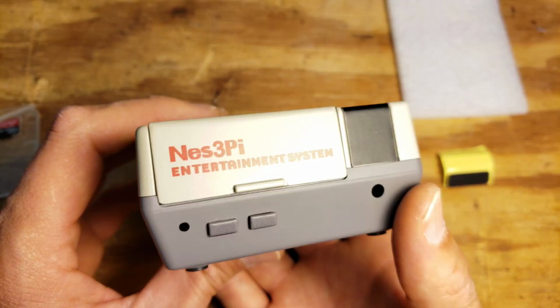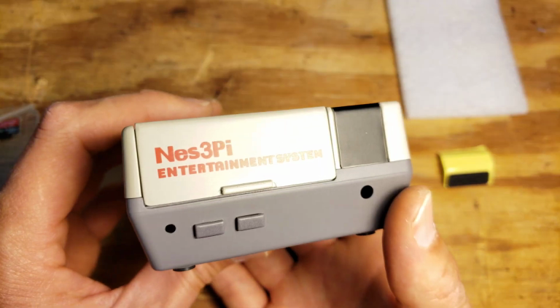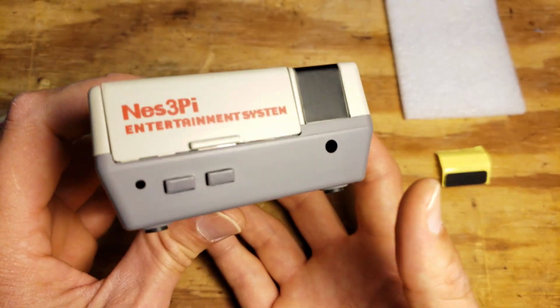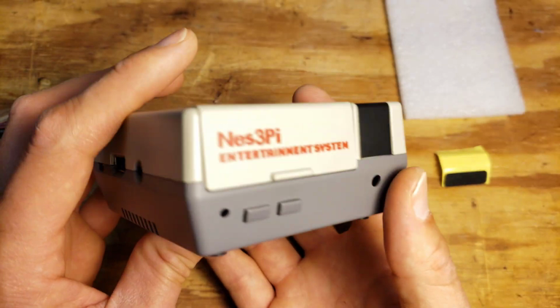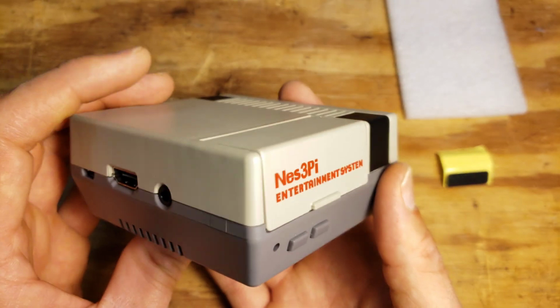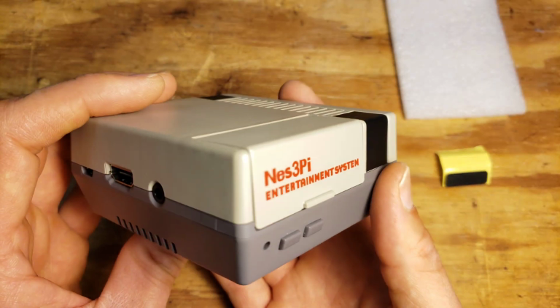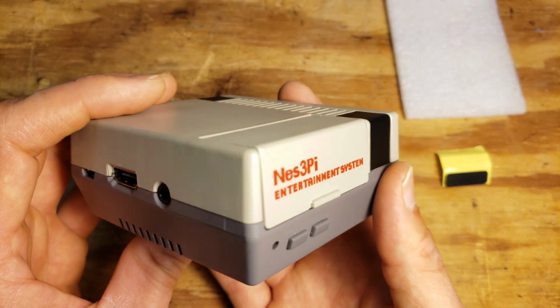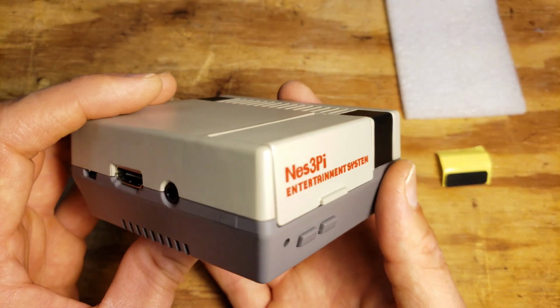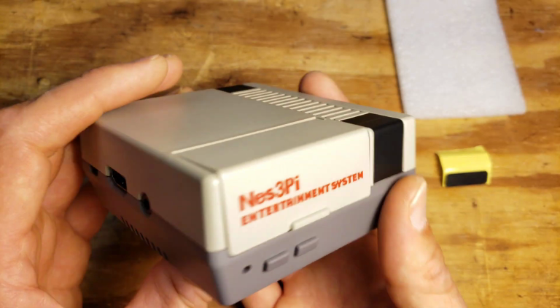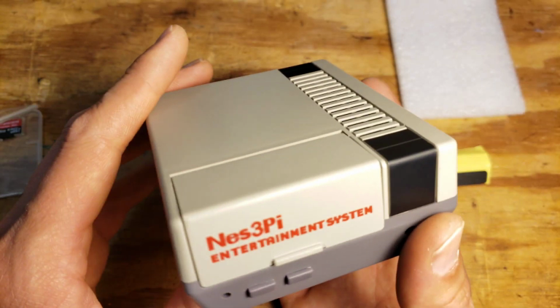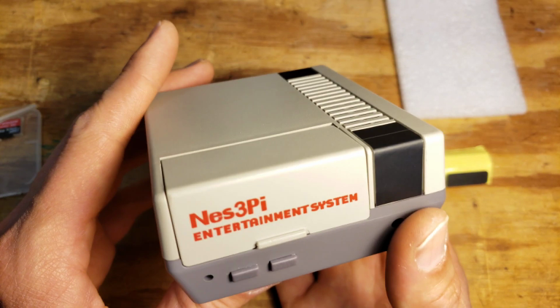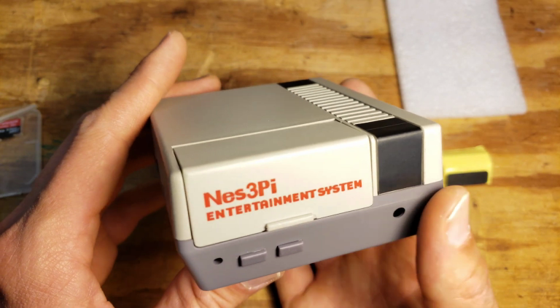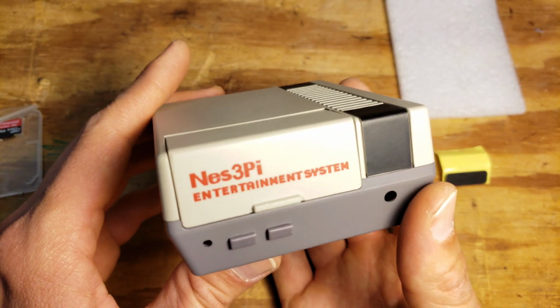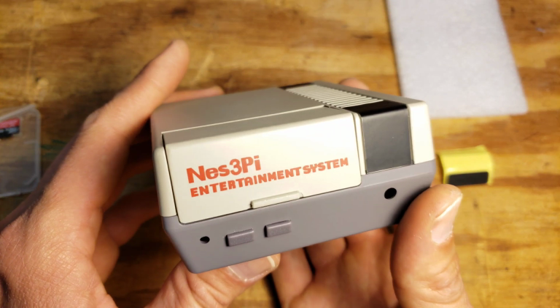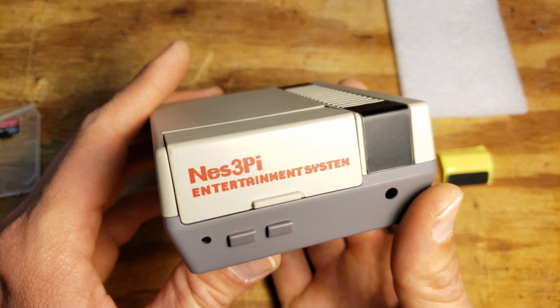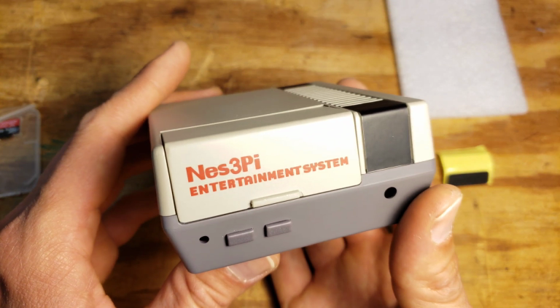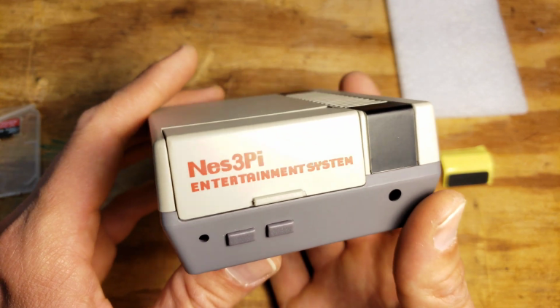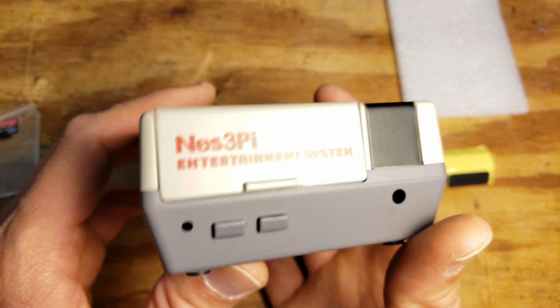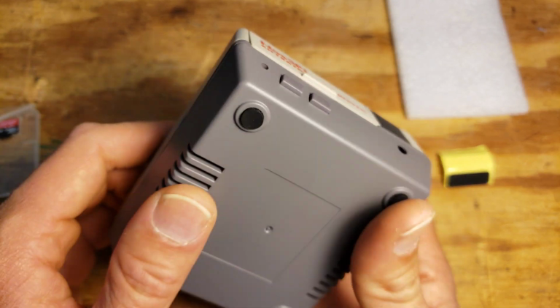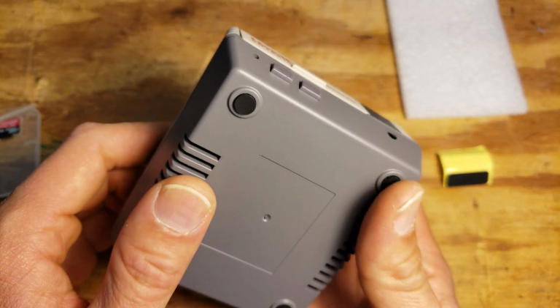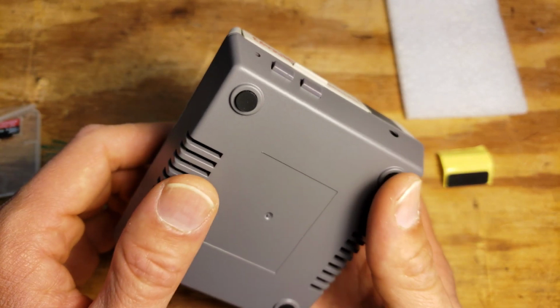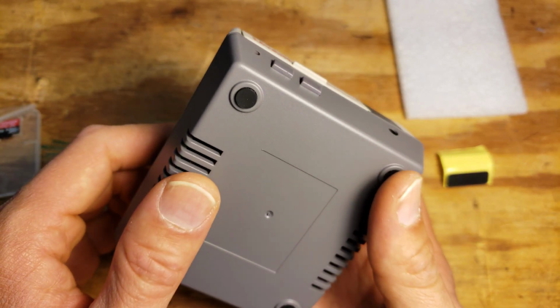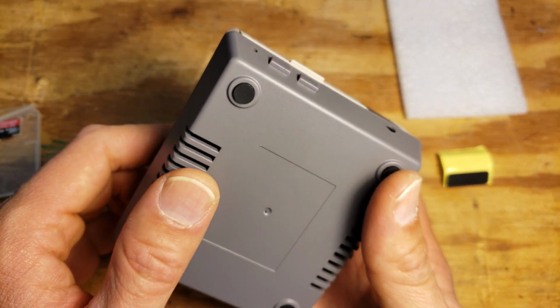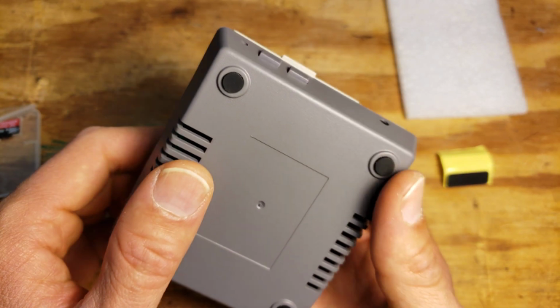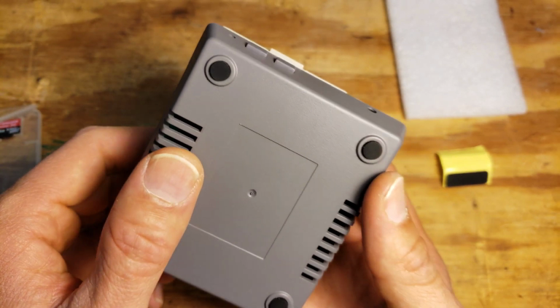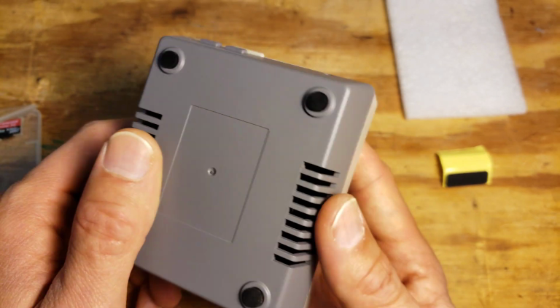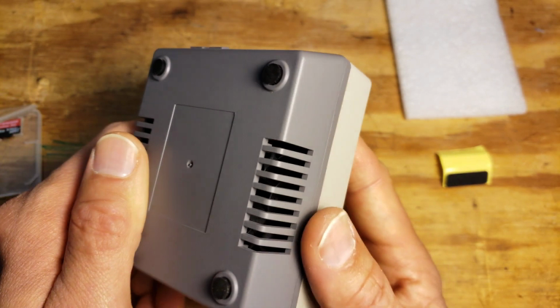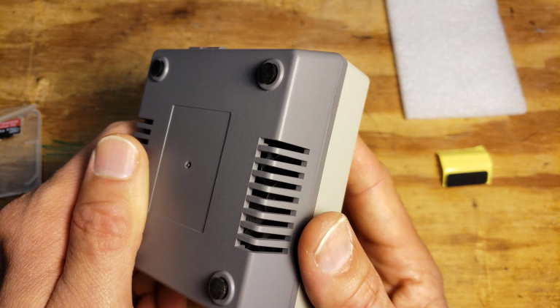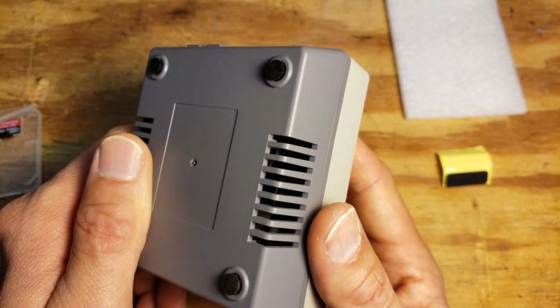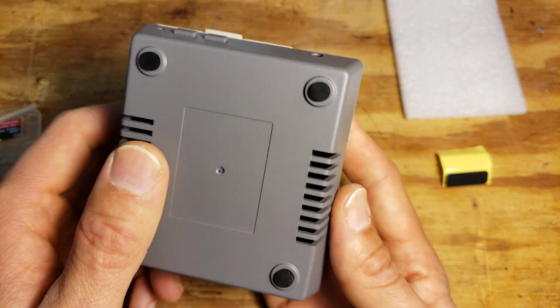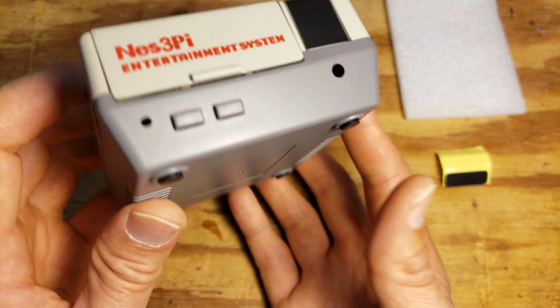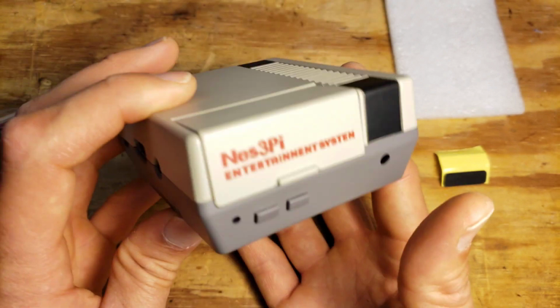I hope you enjoyed this video about this little NES Raspberry Pi case, and I hope you get your own and make some cool stuff with it.